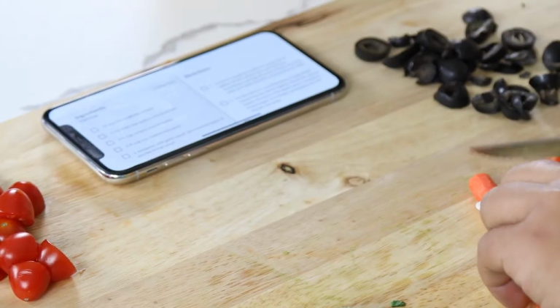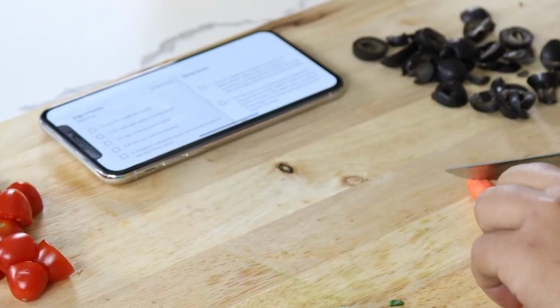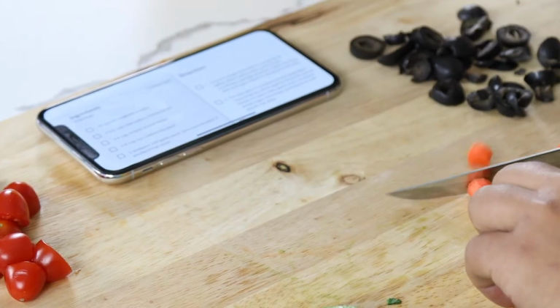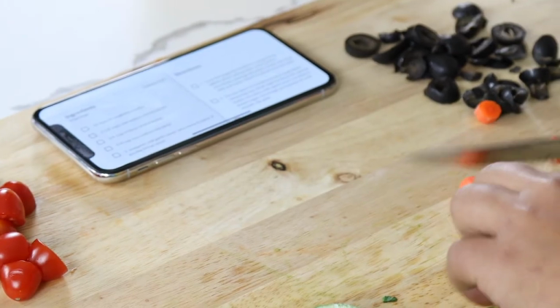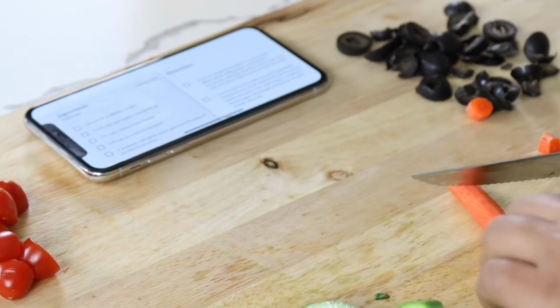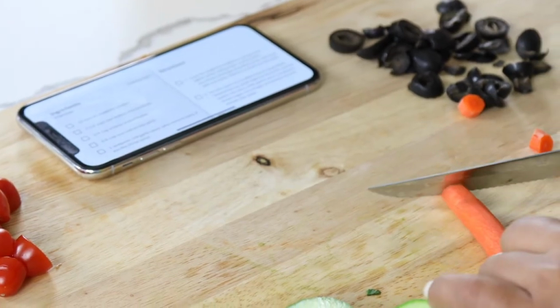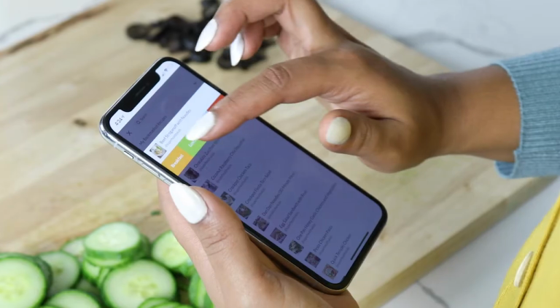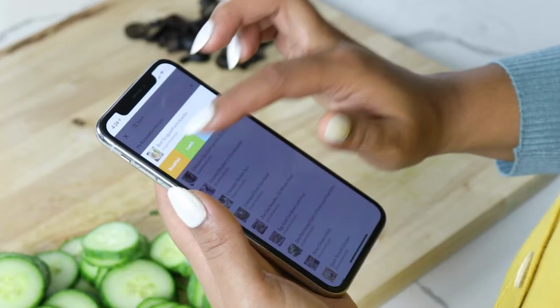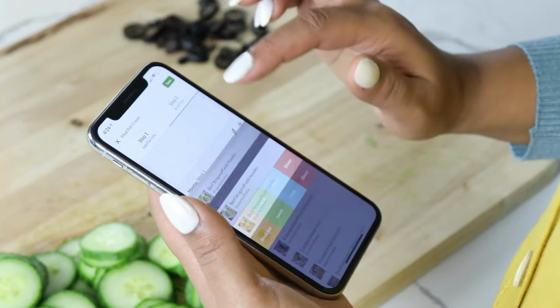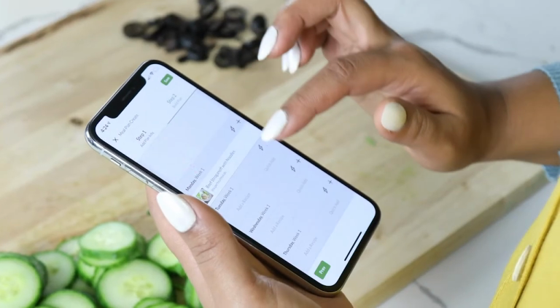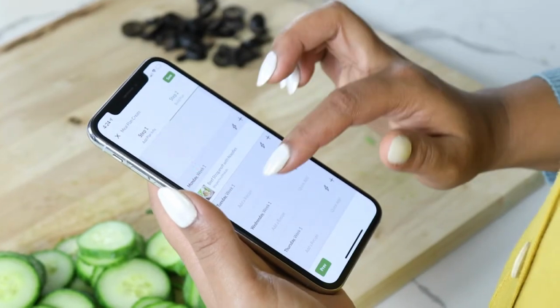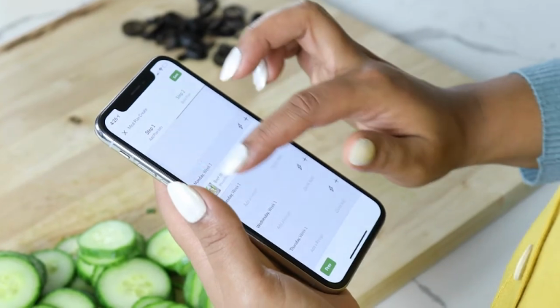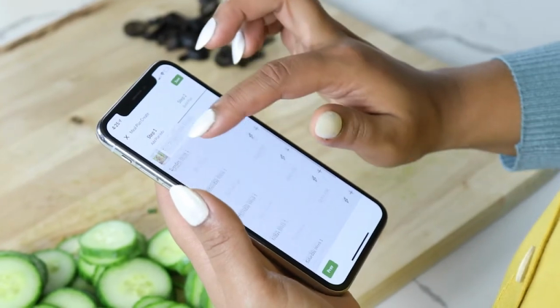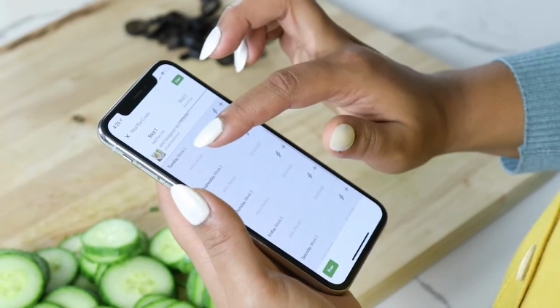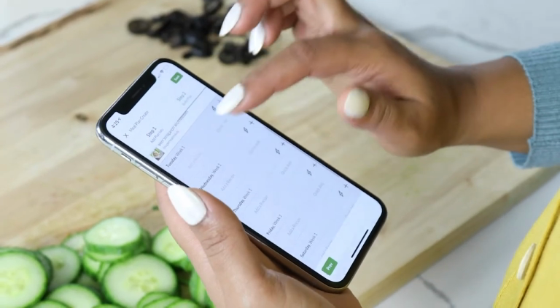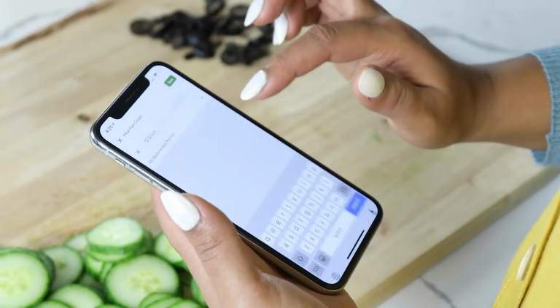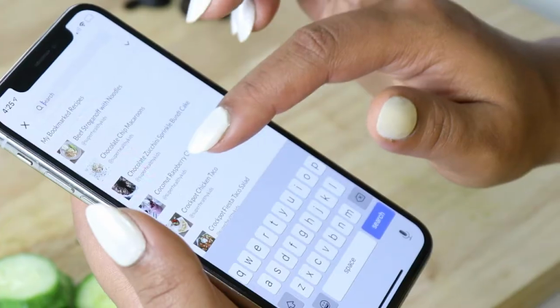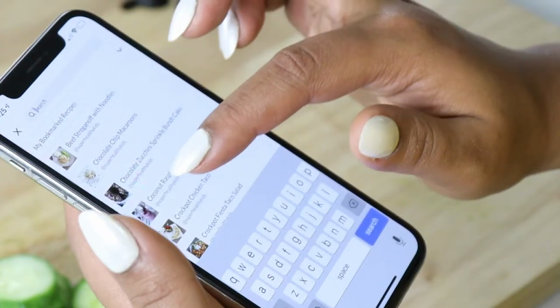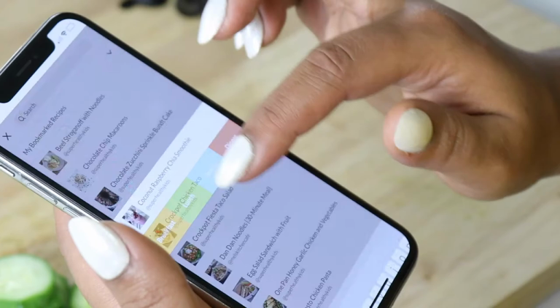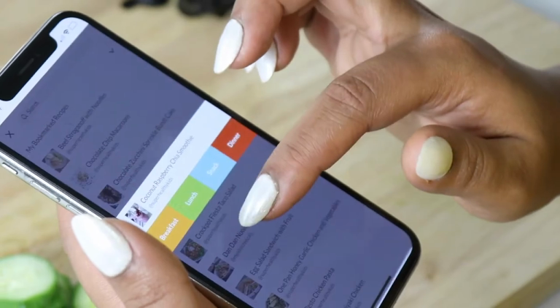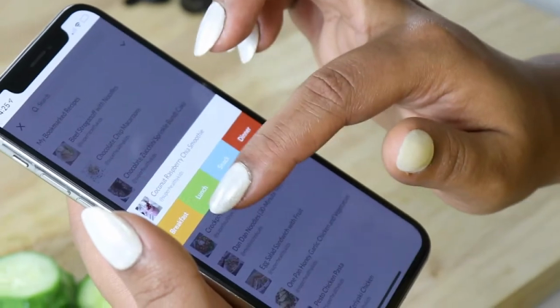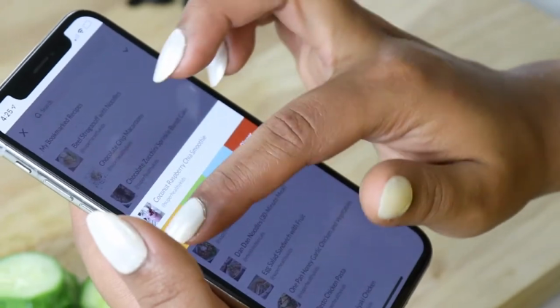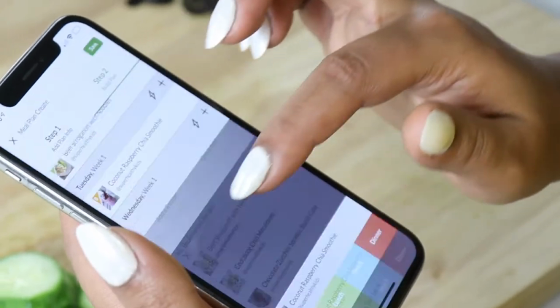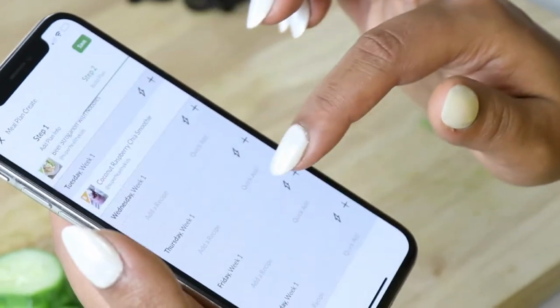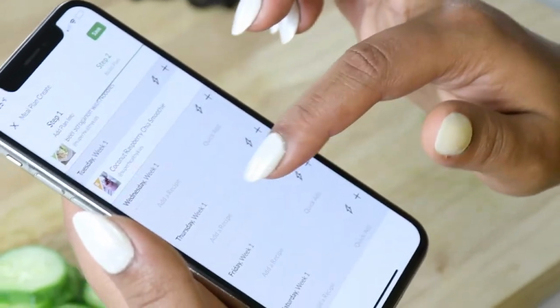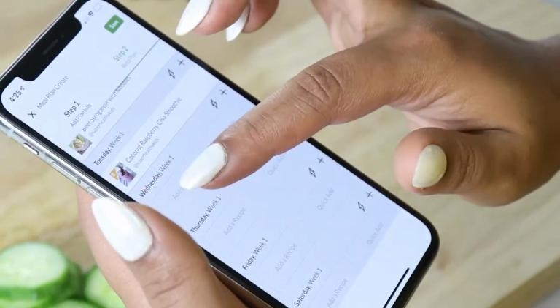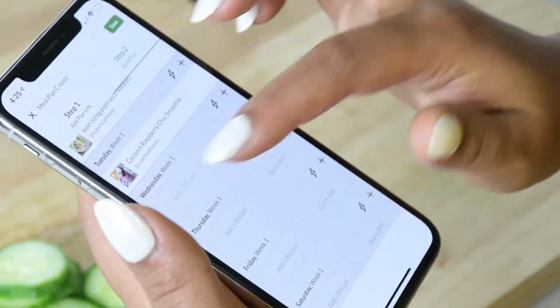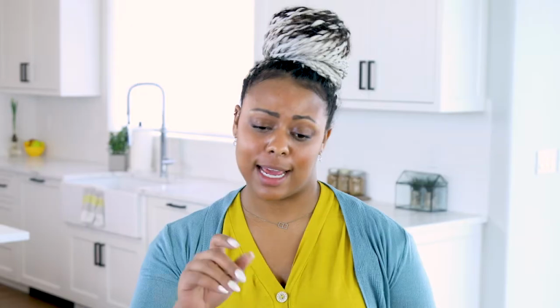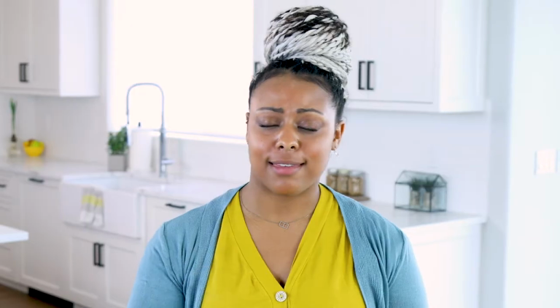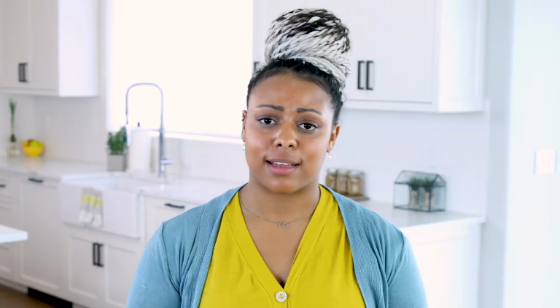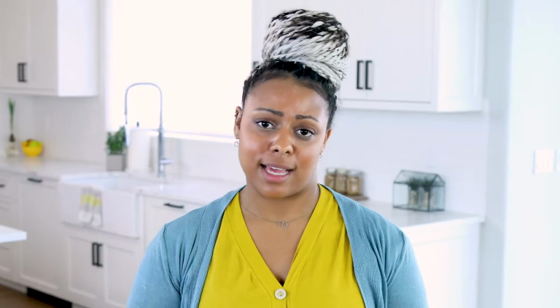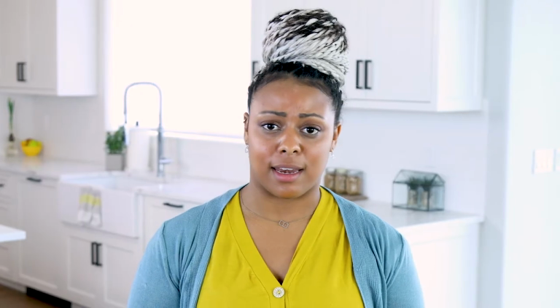You can also create a meal plan in seconds using any recipe from anywhere. Take that, Sandy.